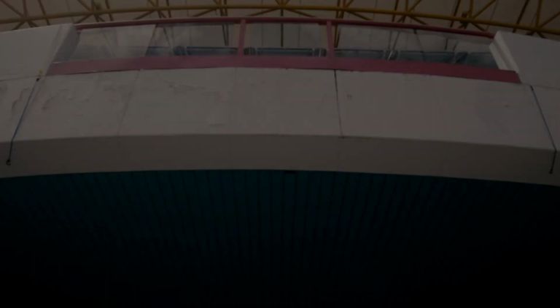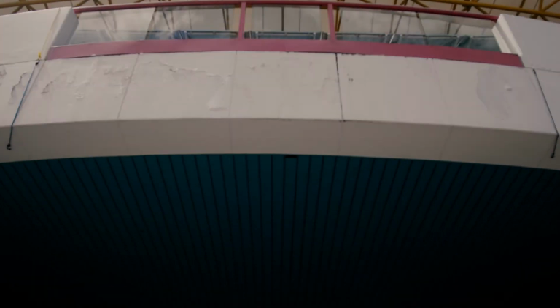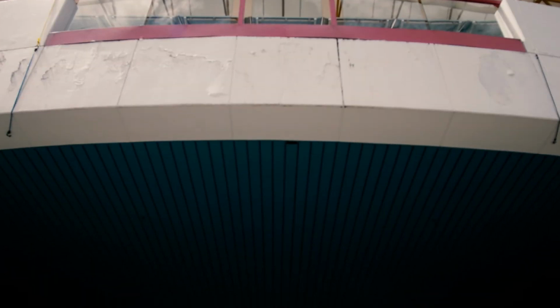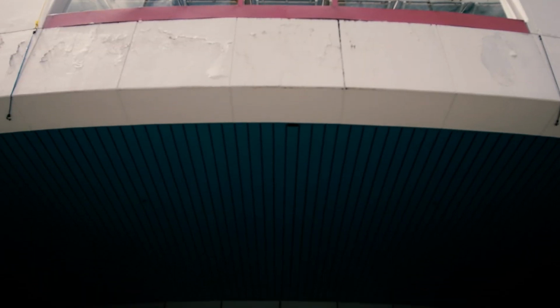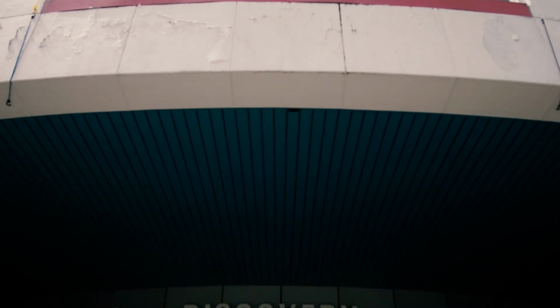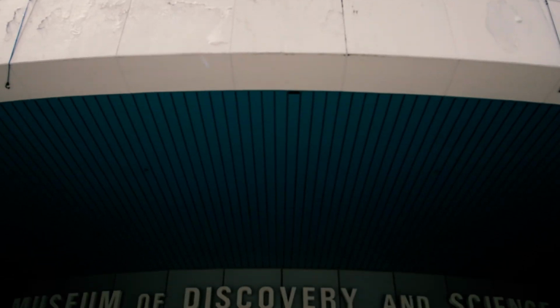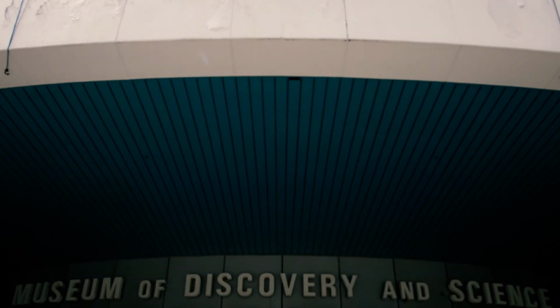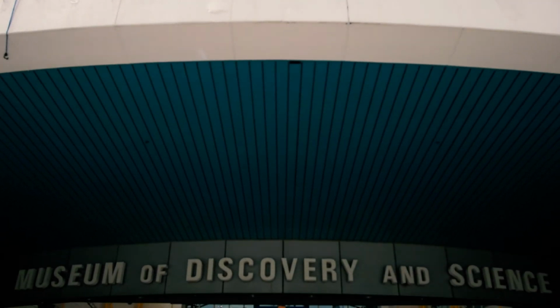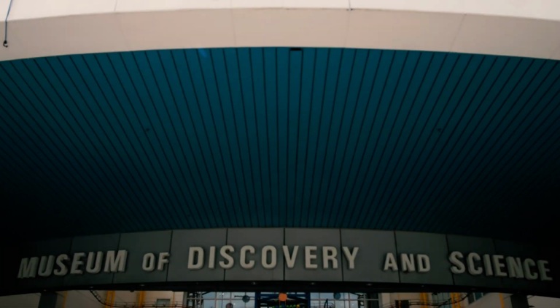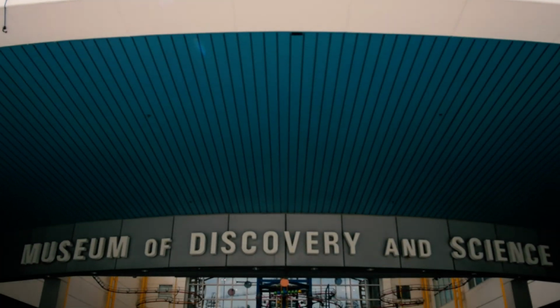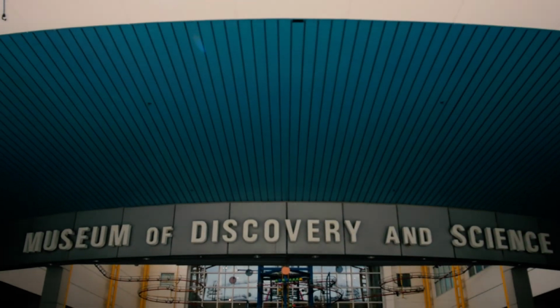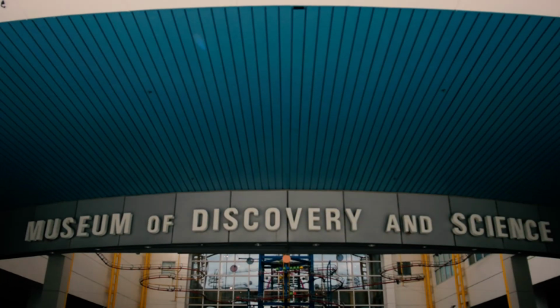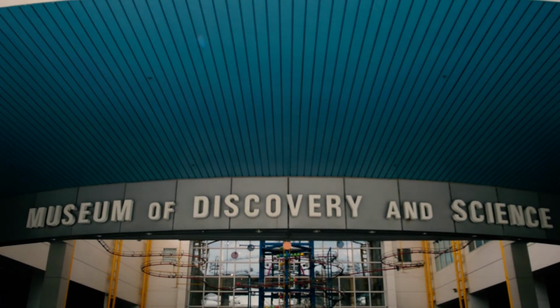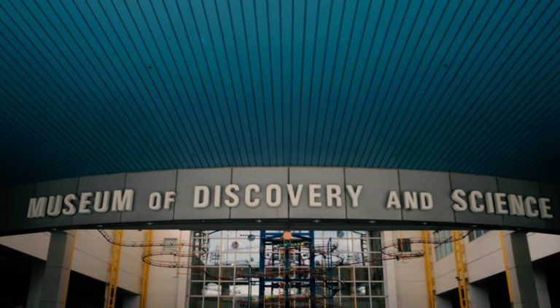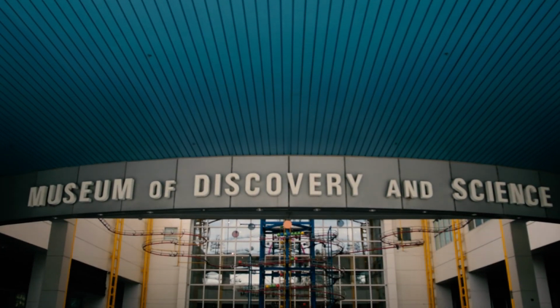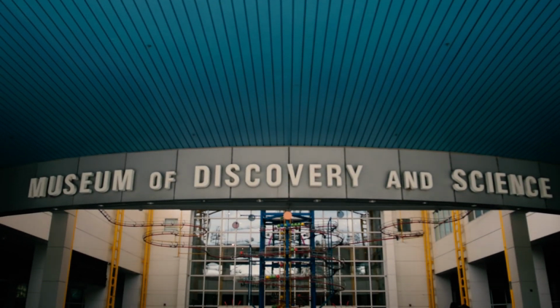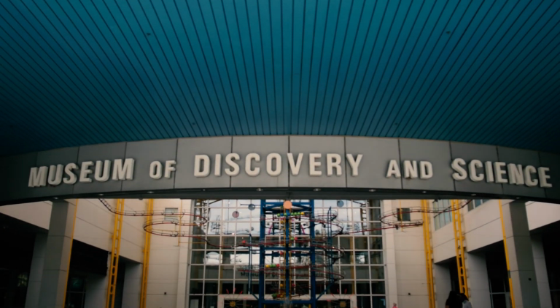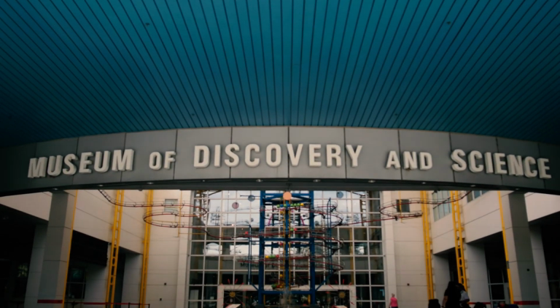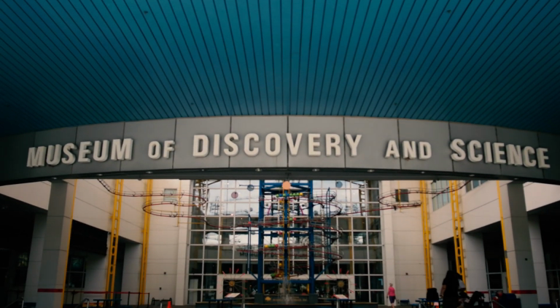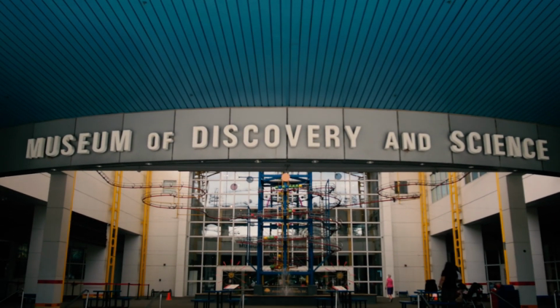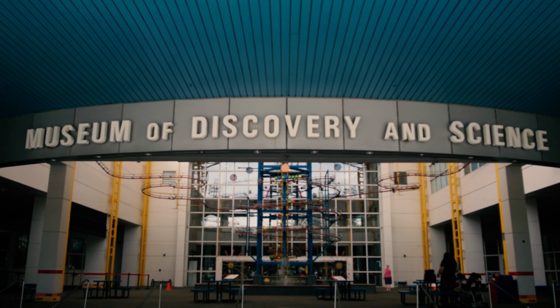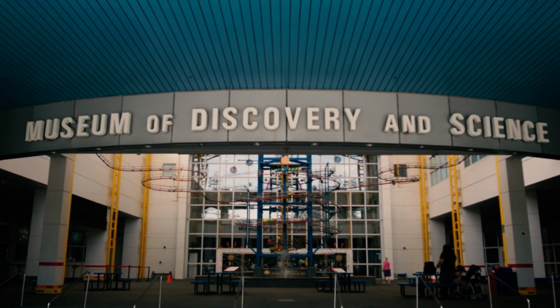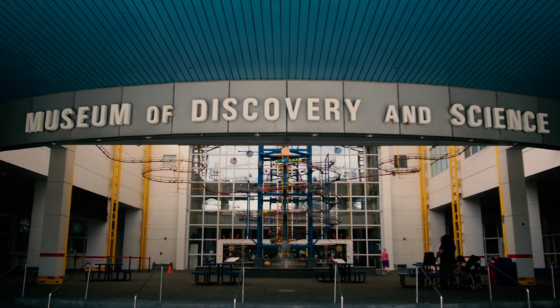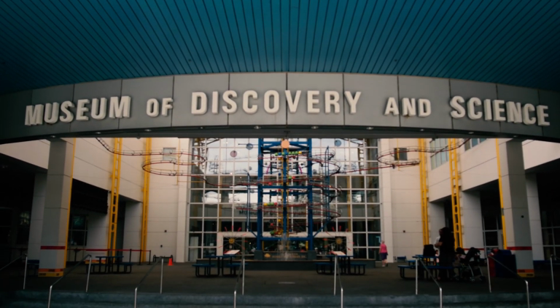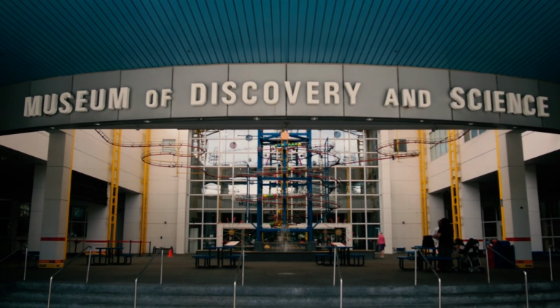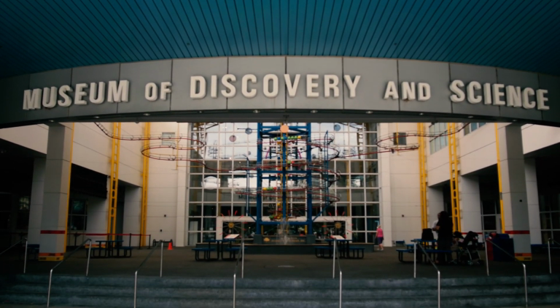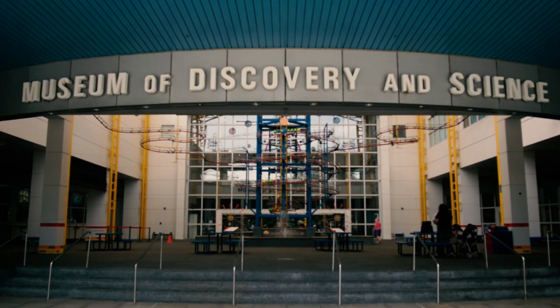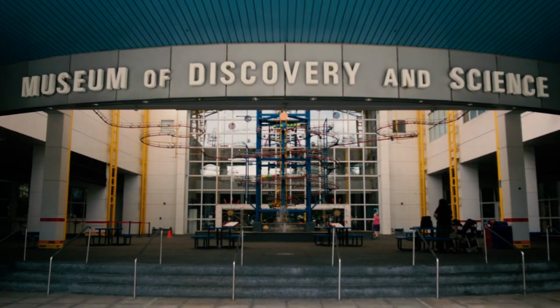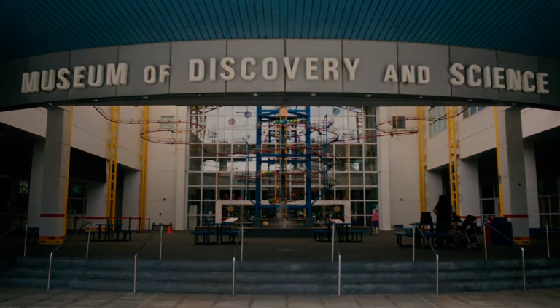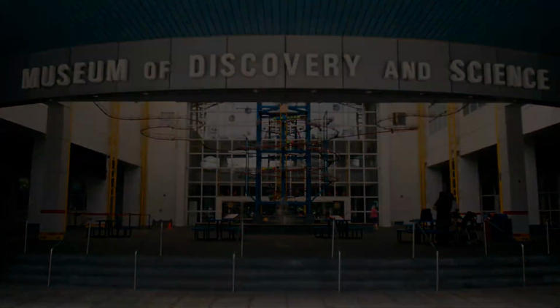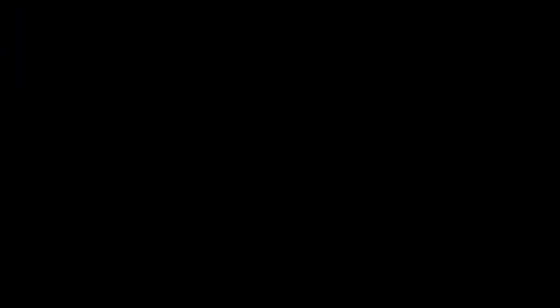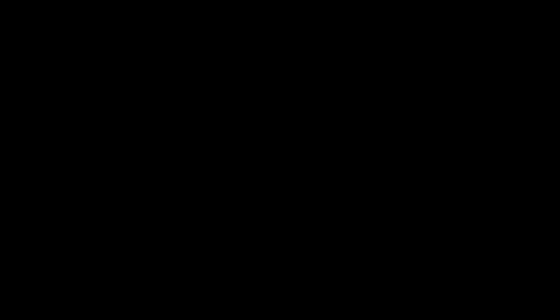For this video, I'm in beautiful Fort Lauderdale, Florida, and I'm here to check out the Museum of Discovery and Science.